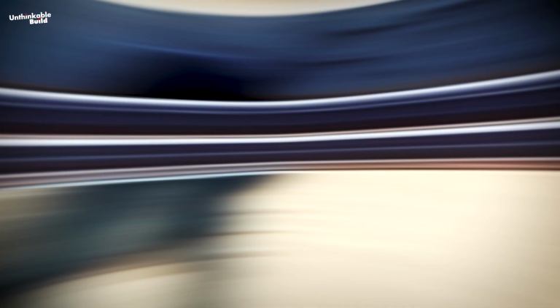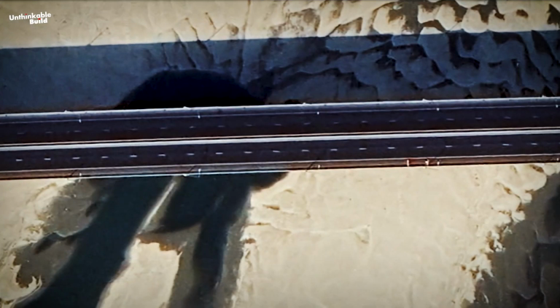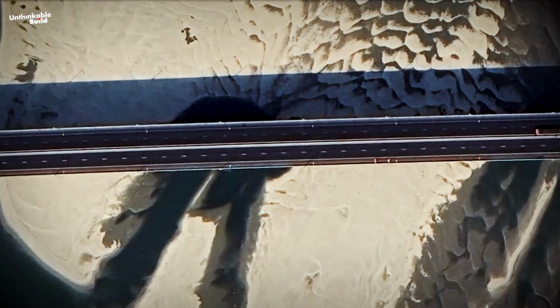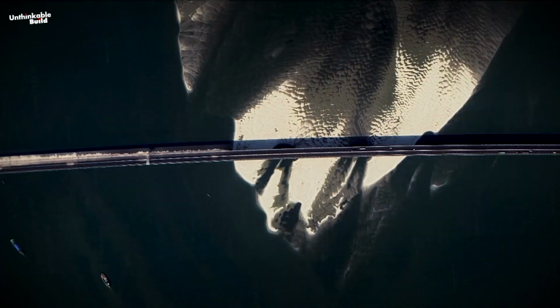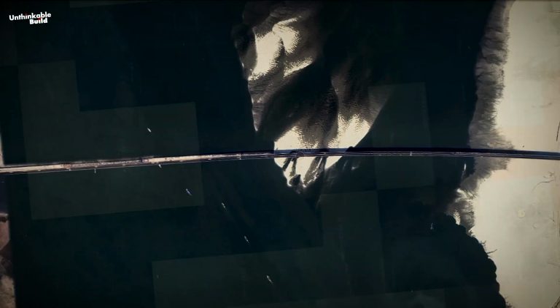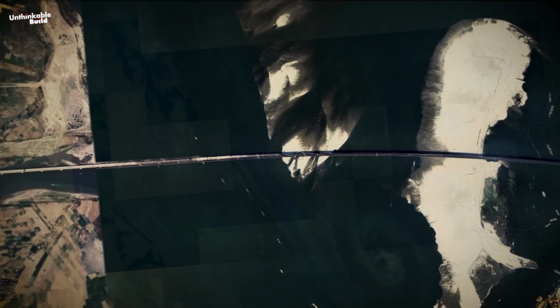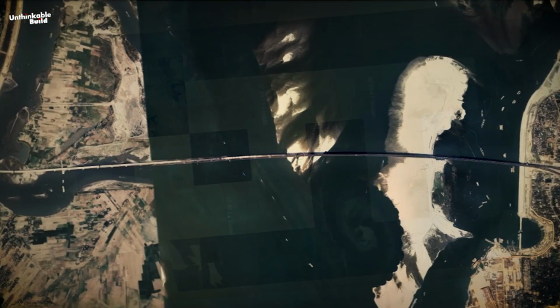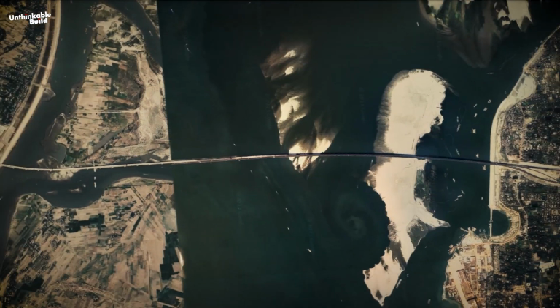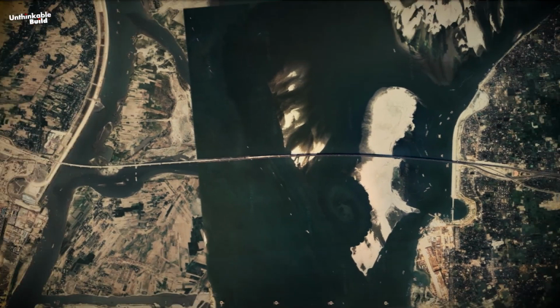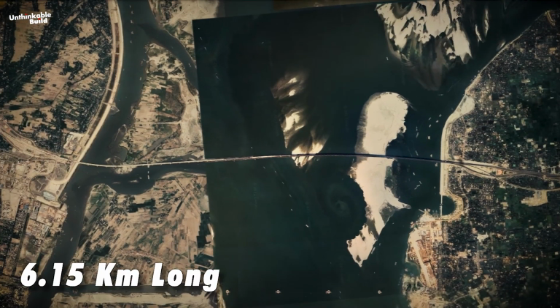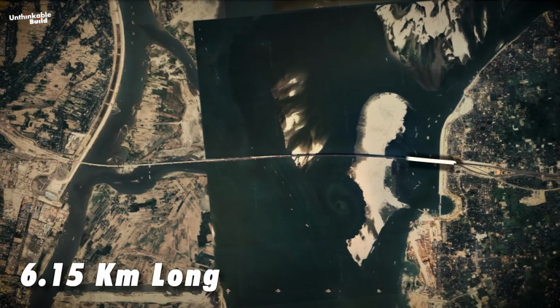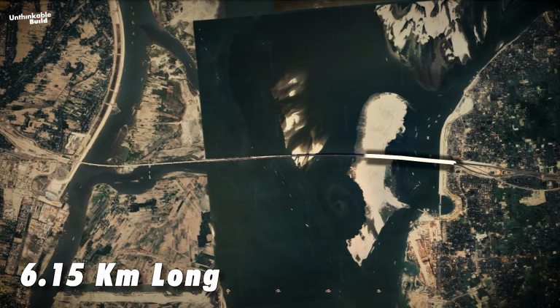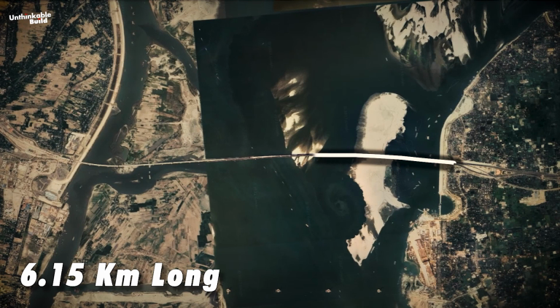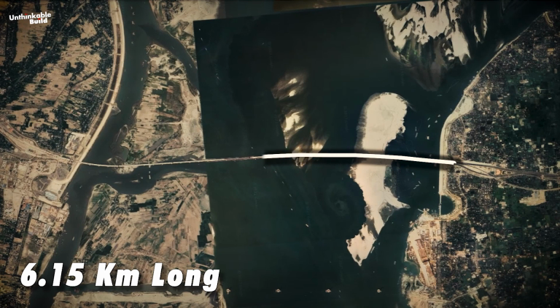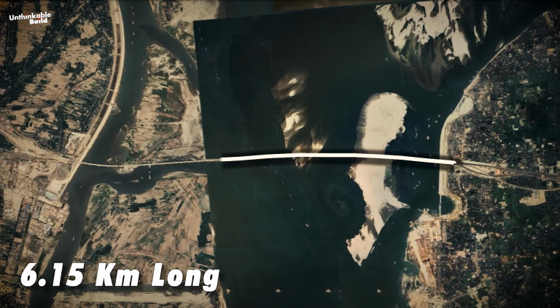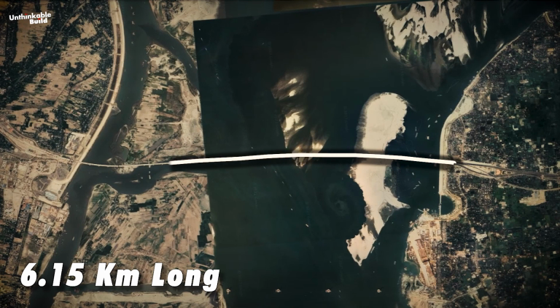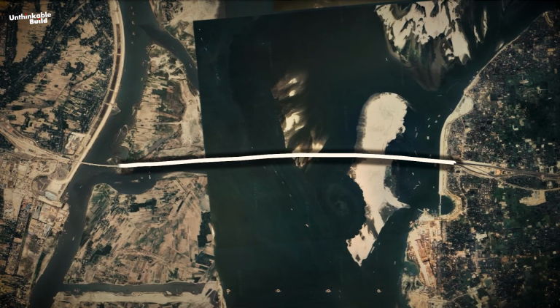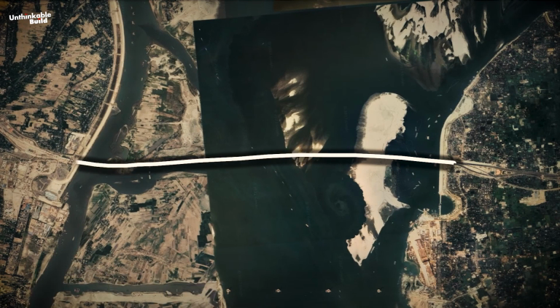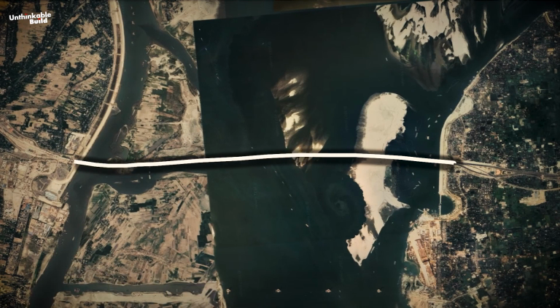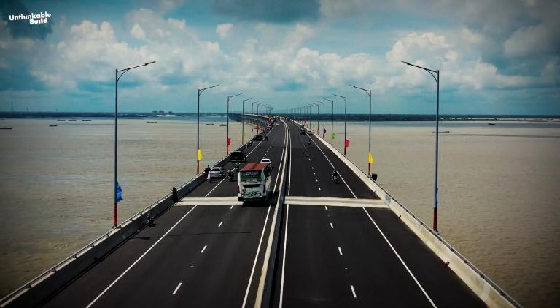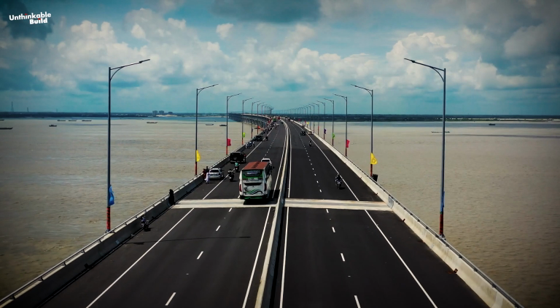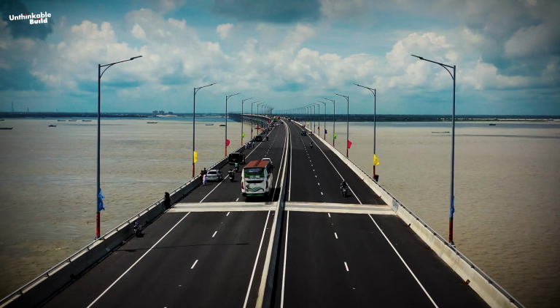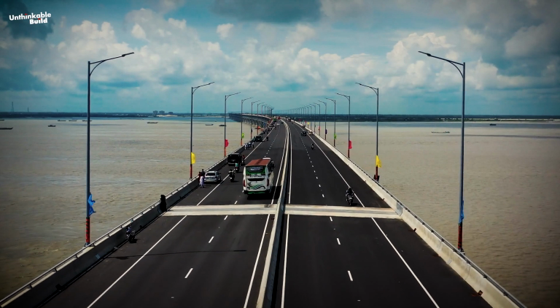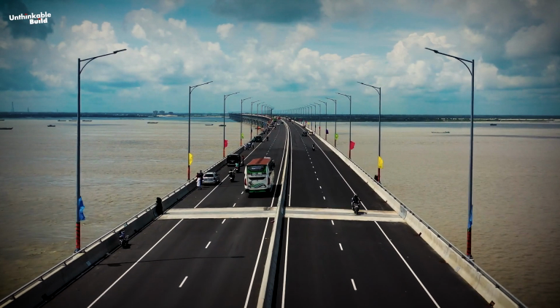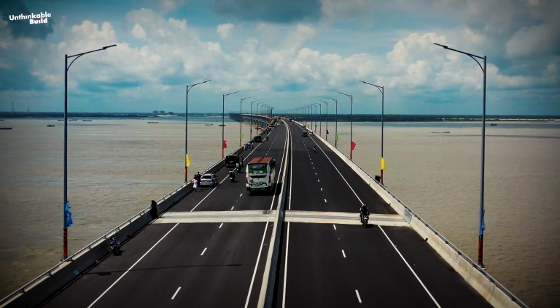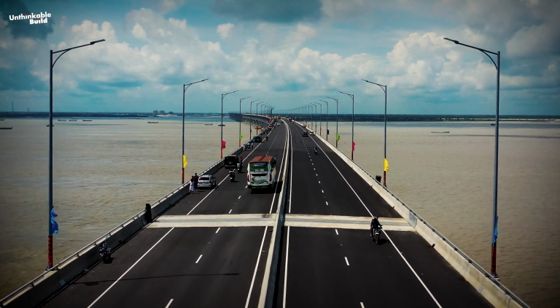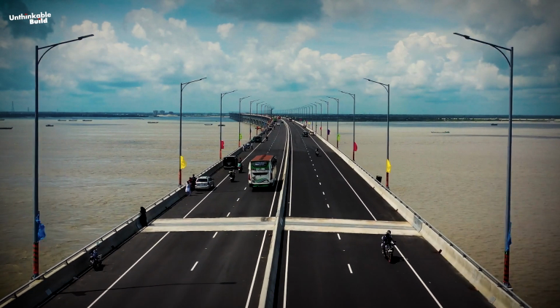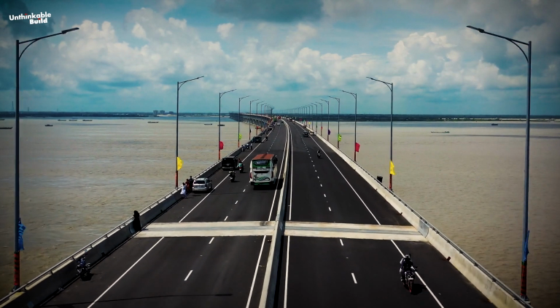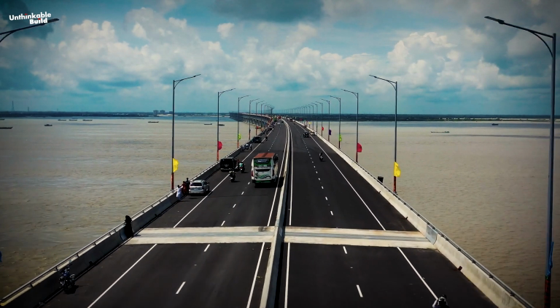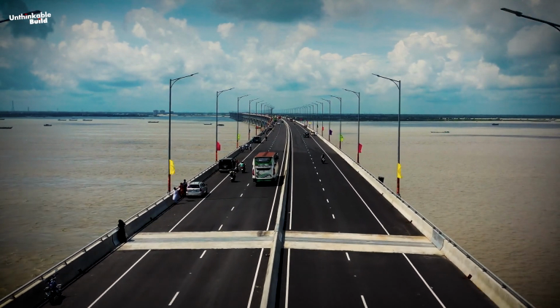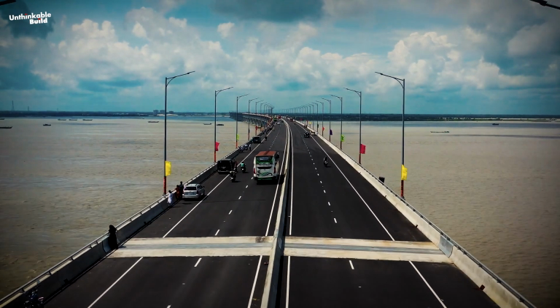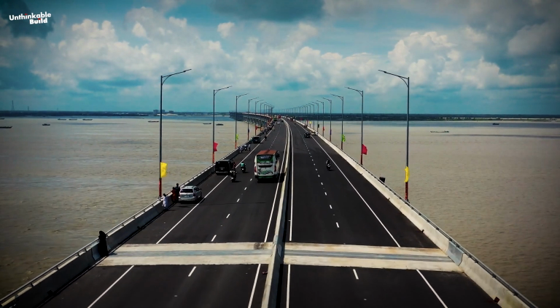Today, we will explore how China built a 6.15 kilometers long, four-lane bridge over one of the most challenging rivers in the world.